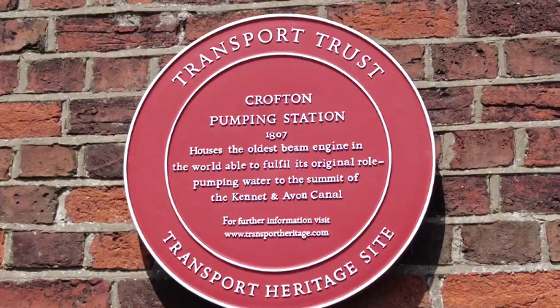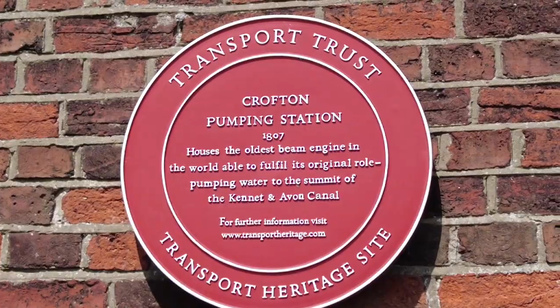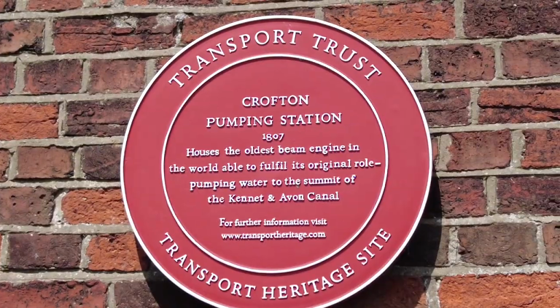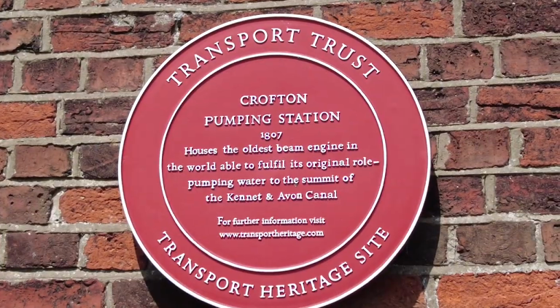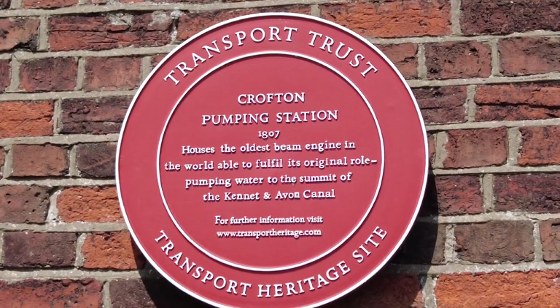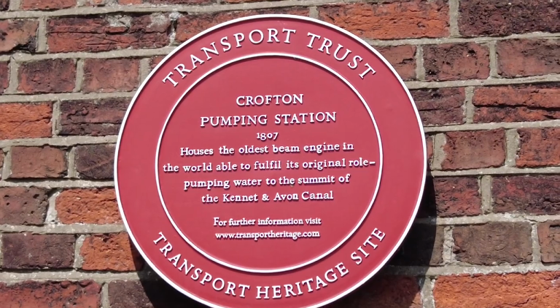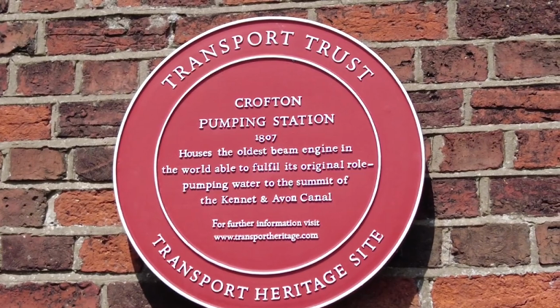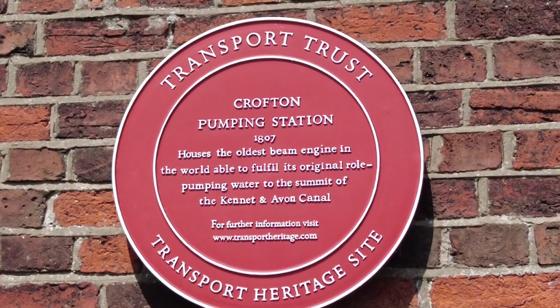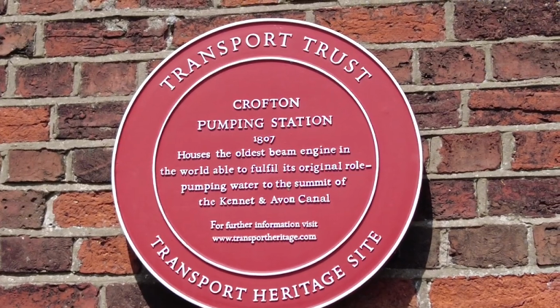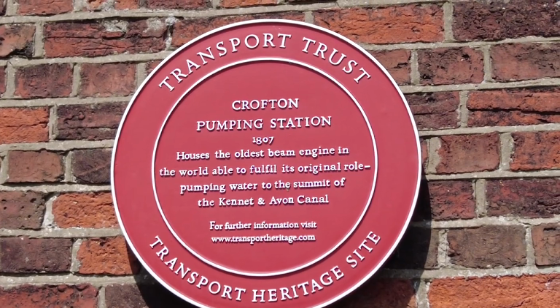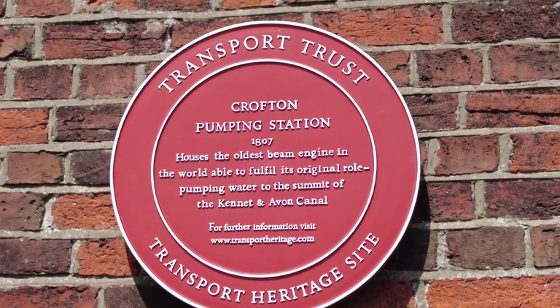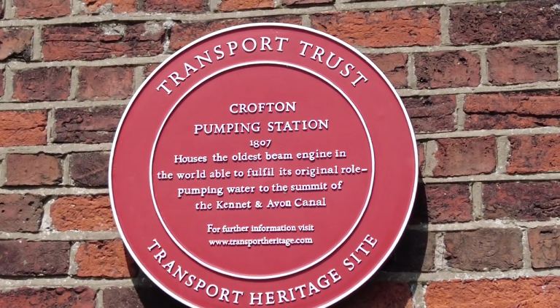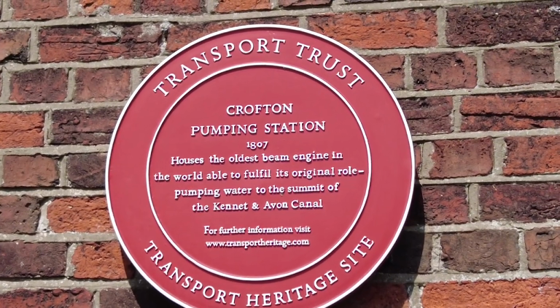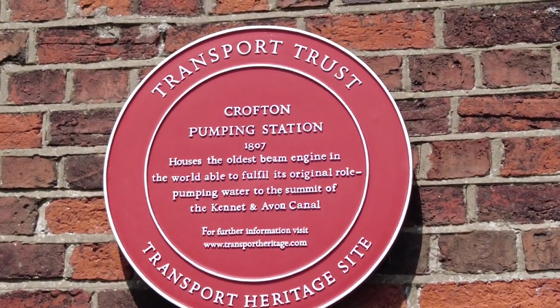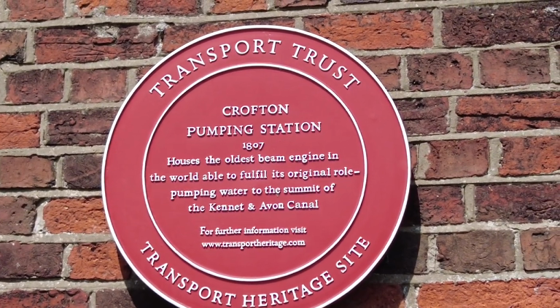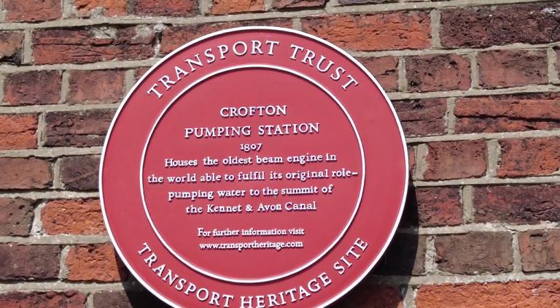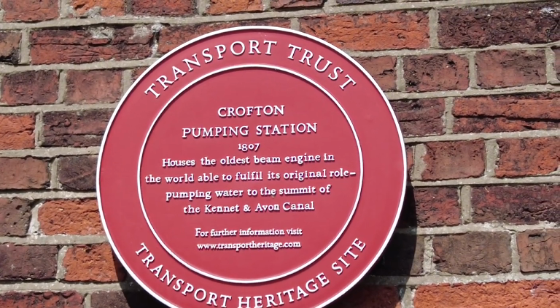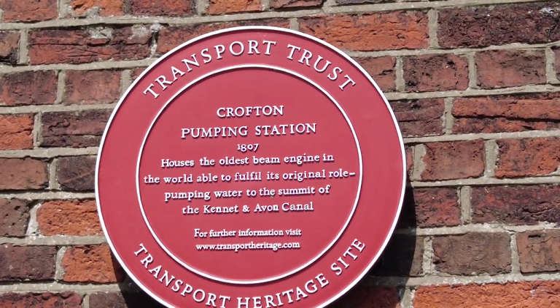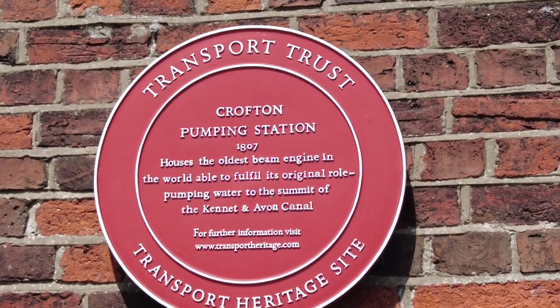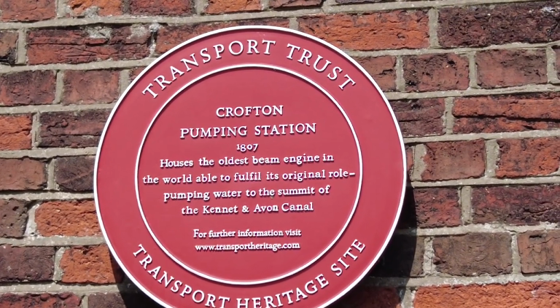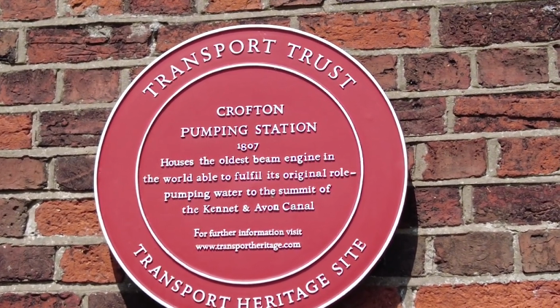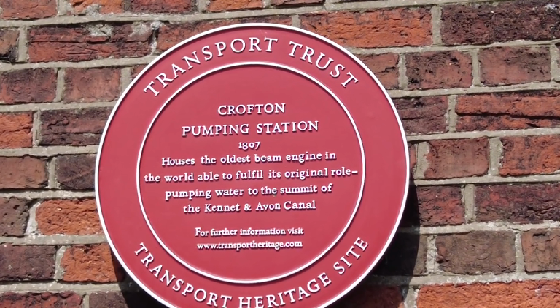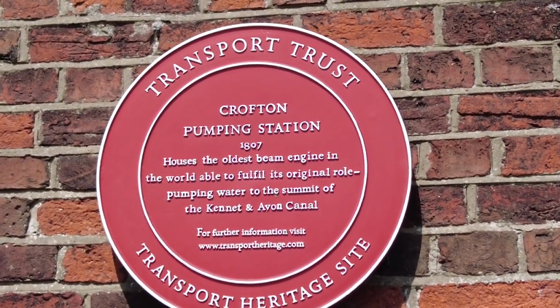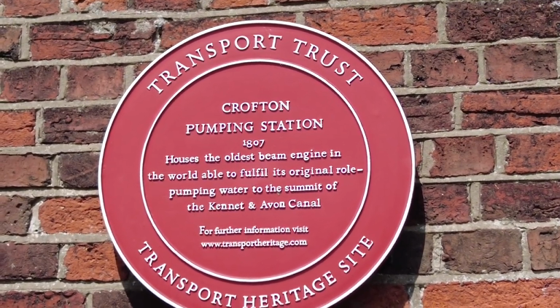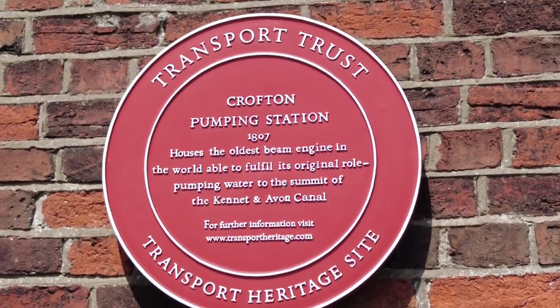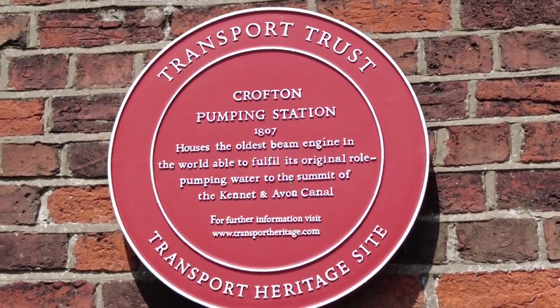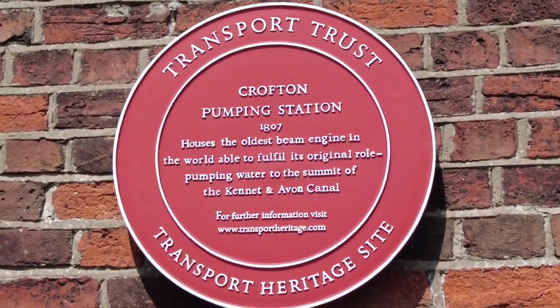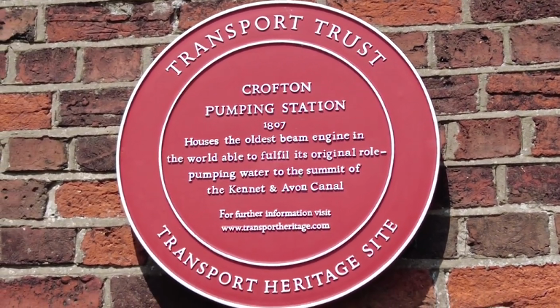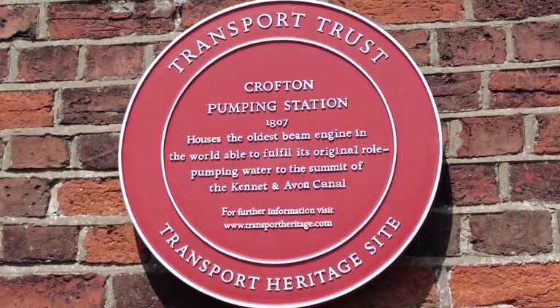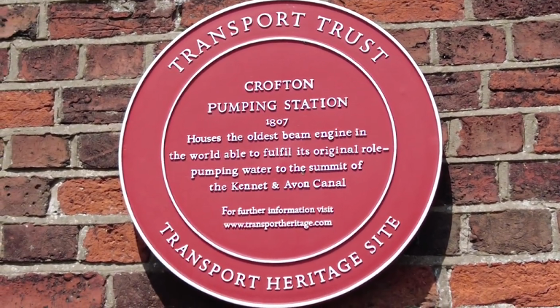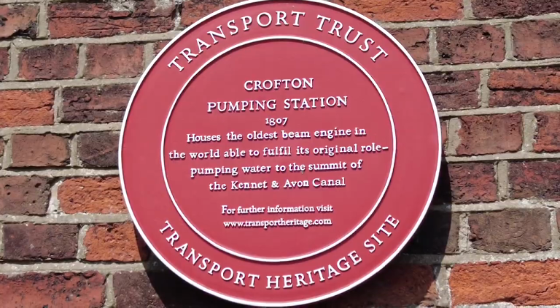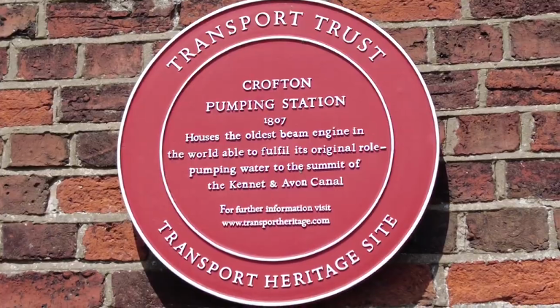This plaque actually says it is the oldest beam engine in the world - not just England.